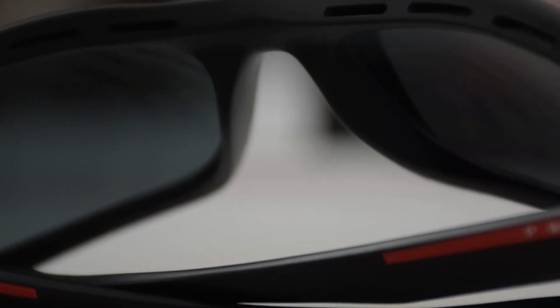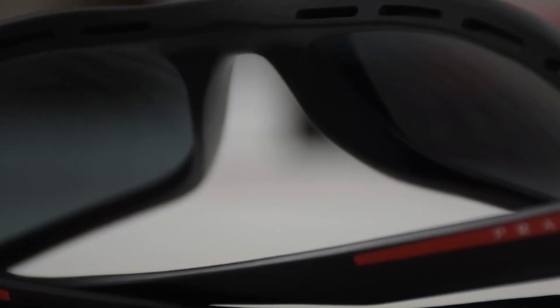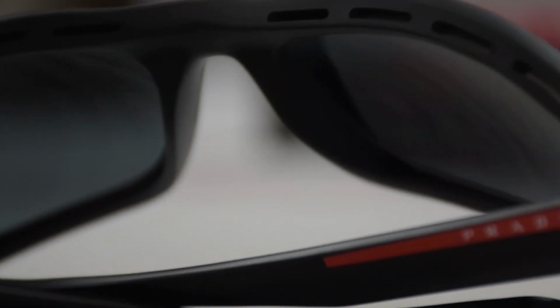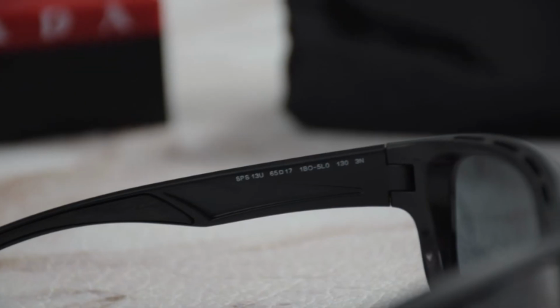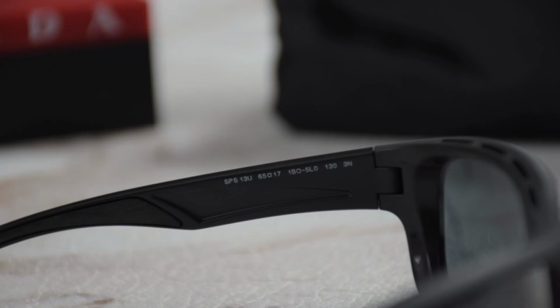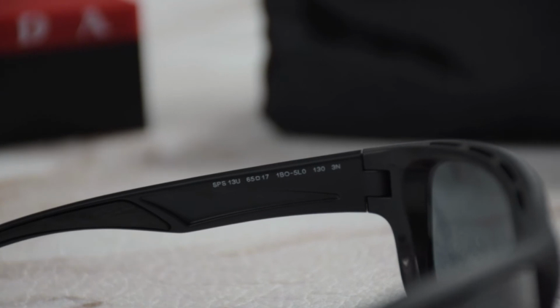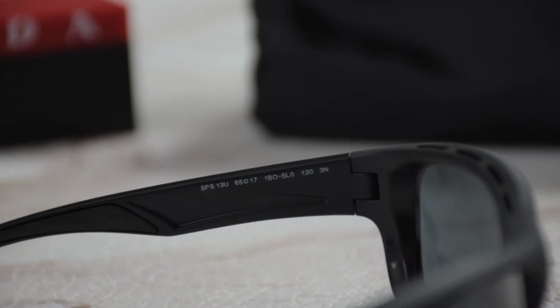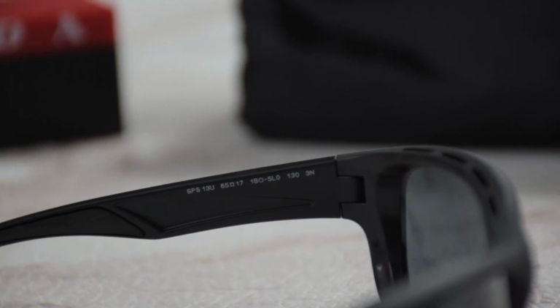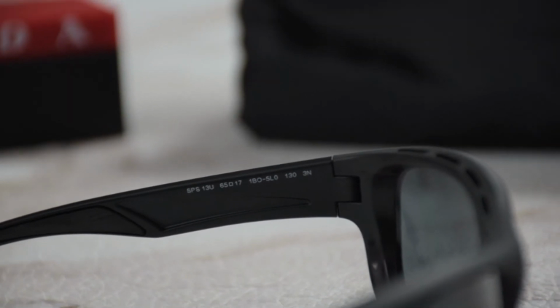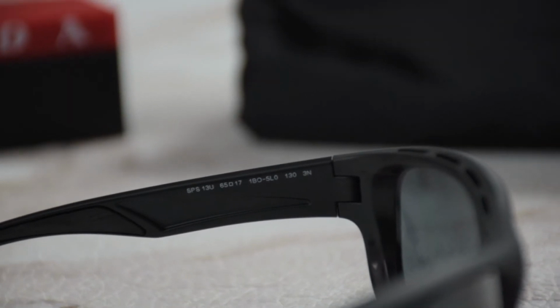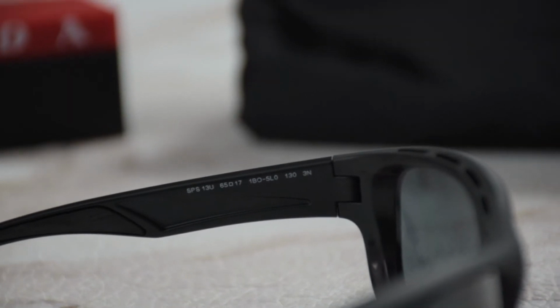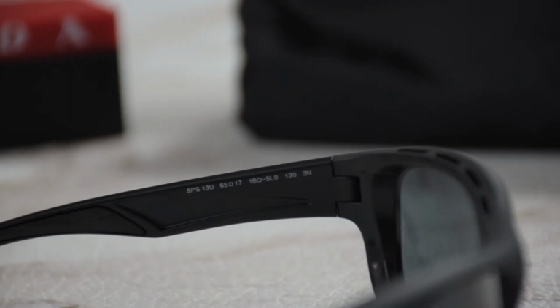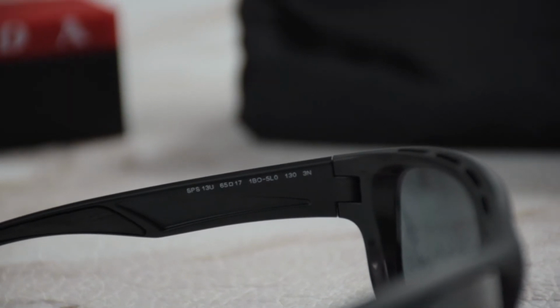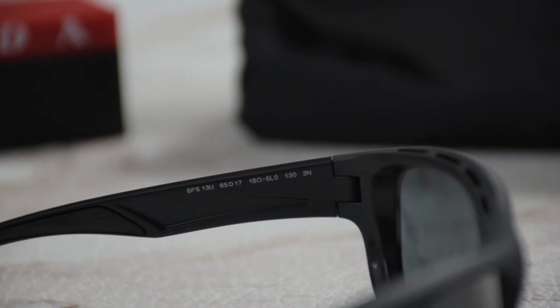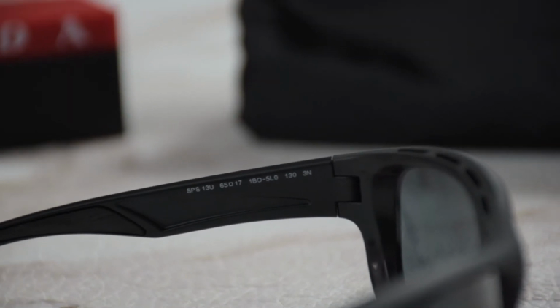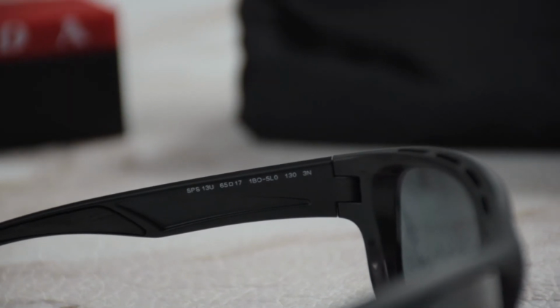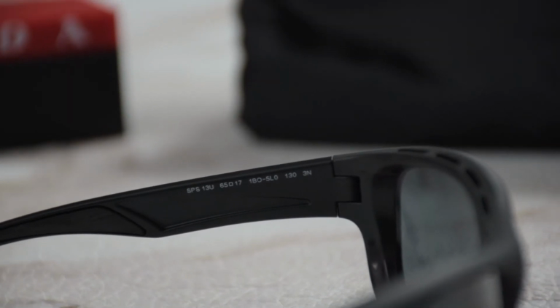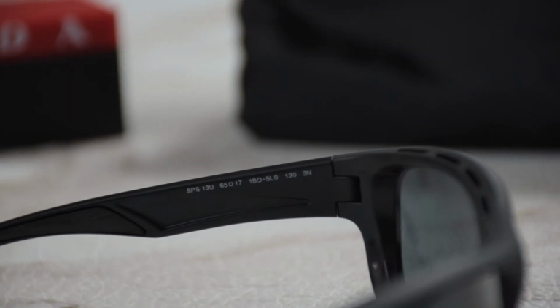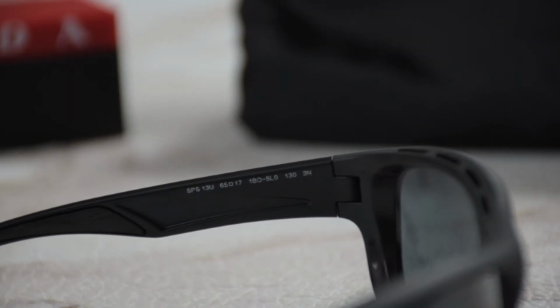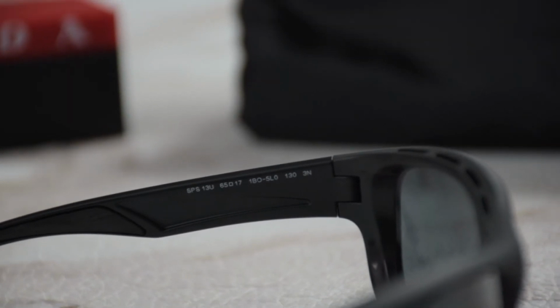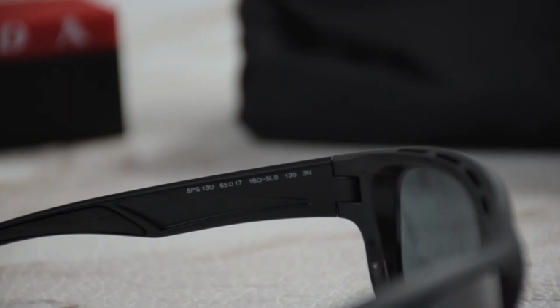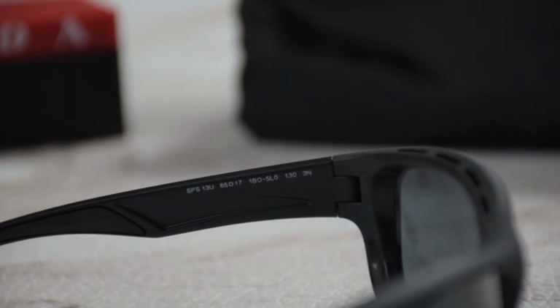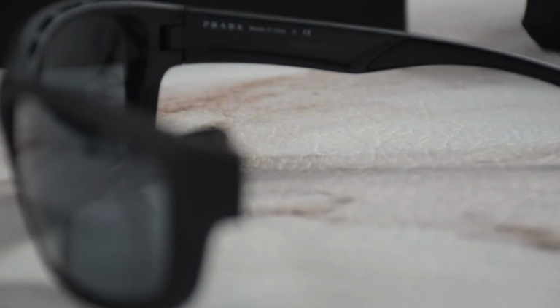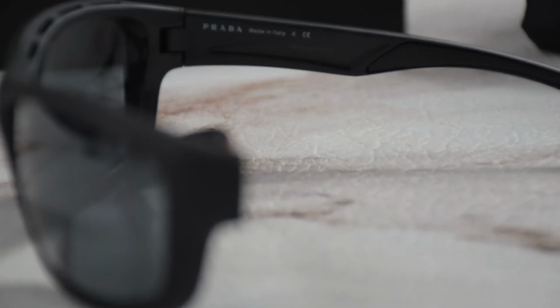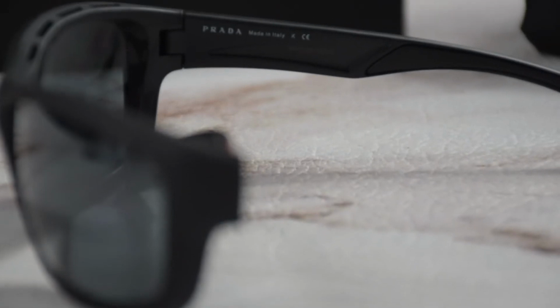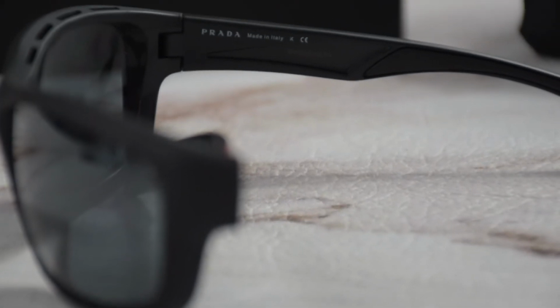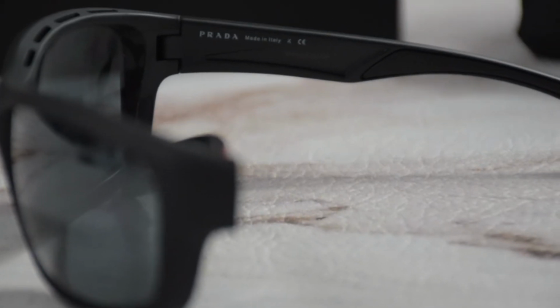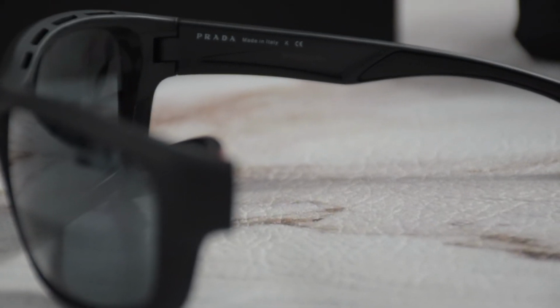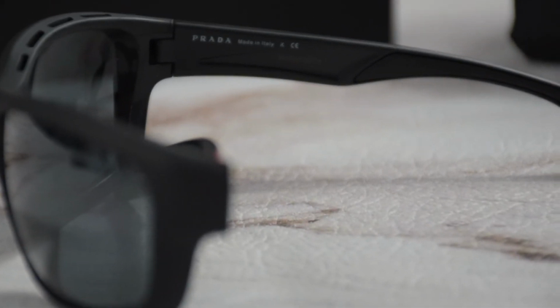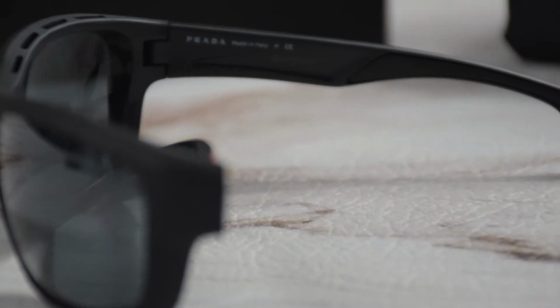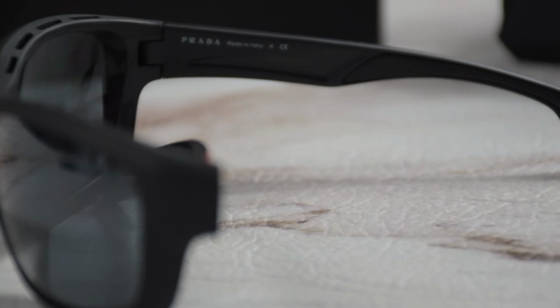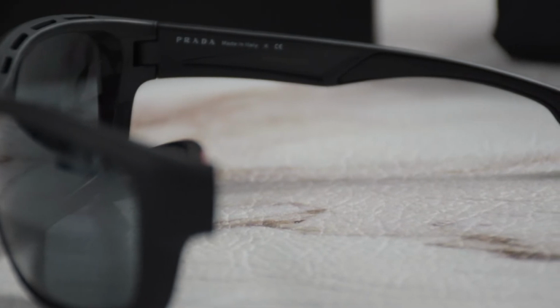It has a size of 65 for the lens, 17 for the bridge, and 130 for the temple.